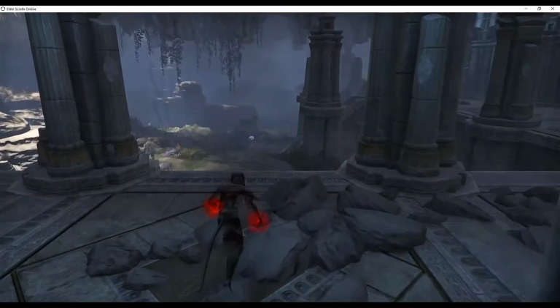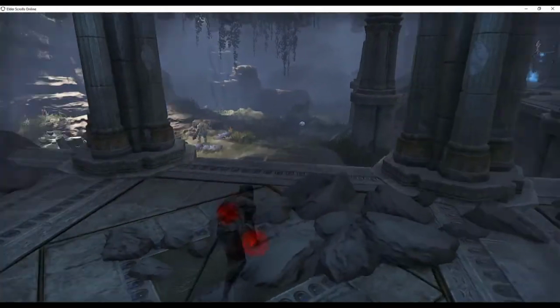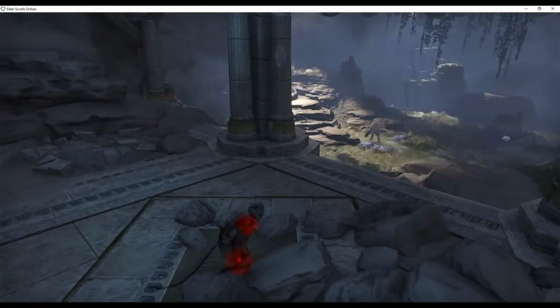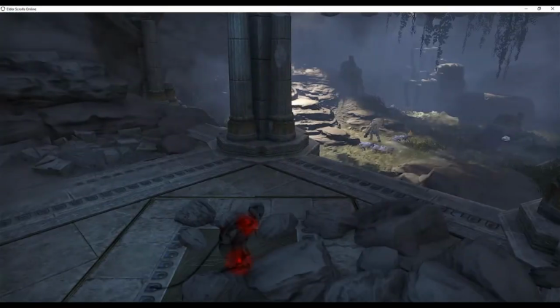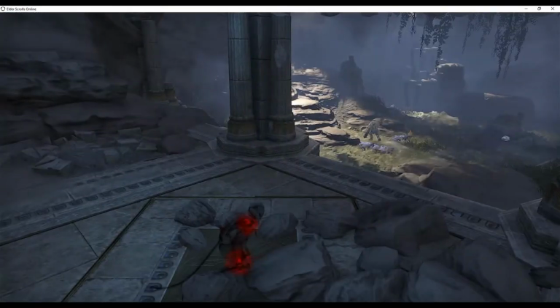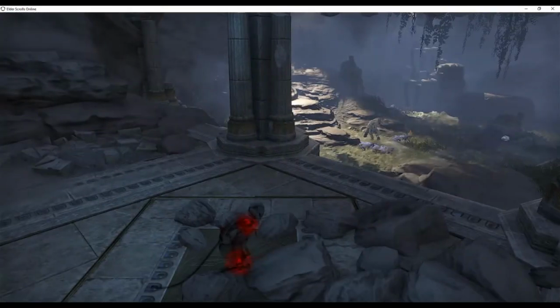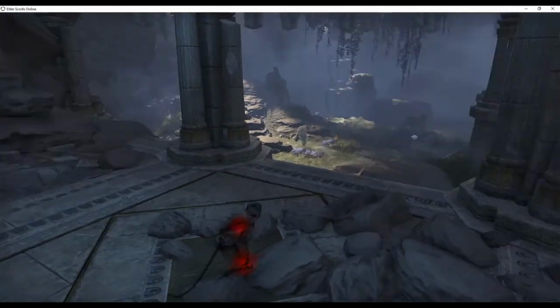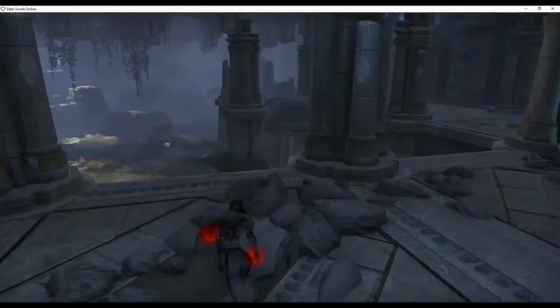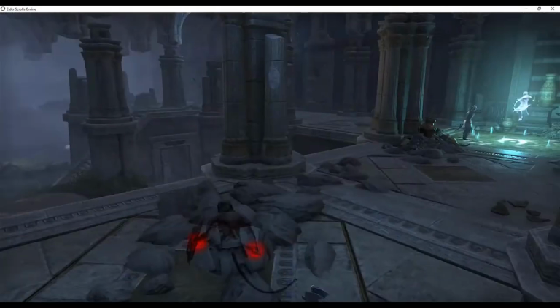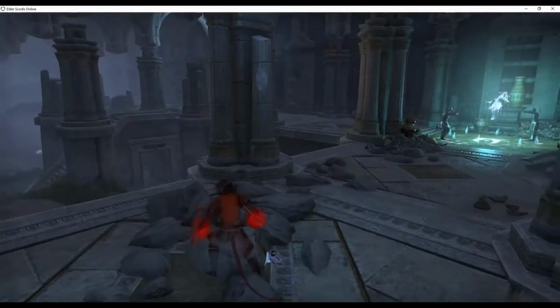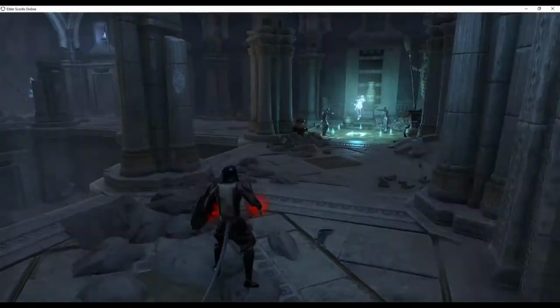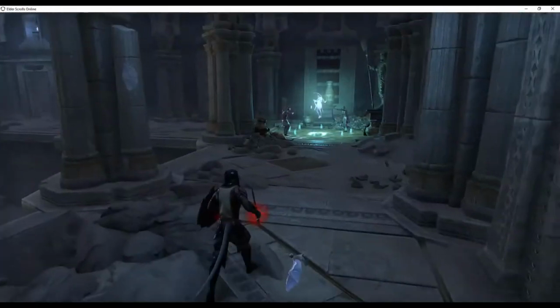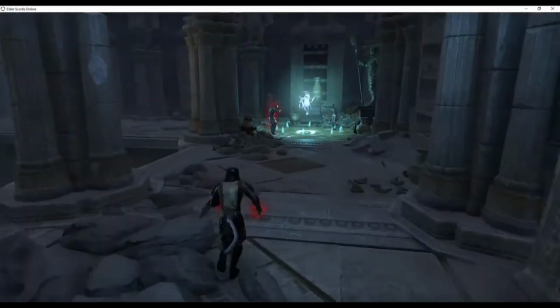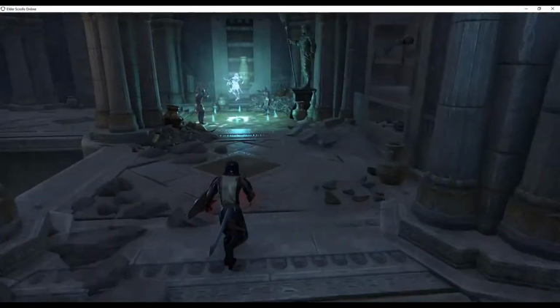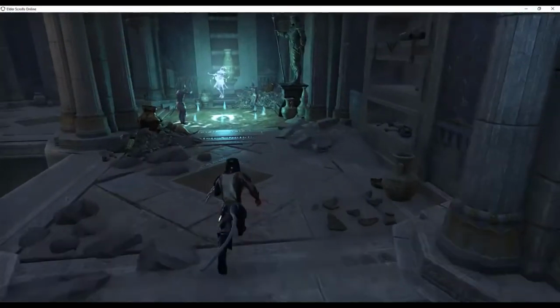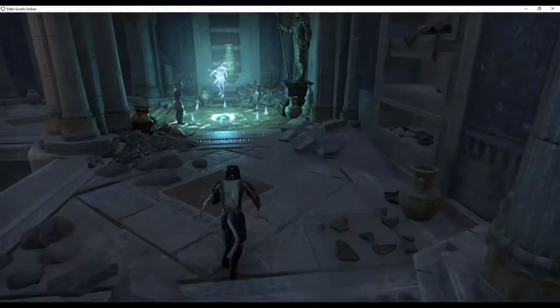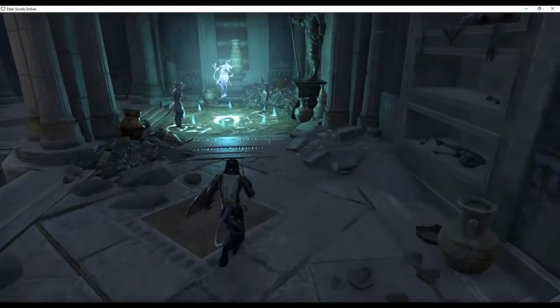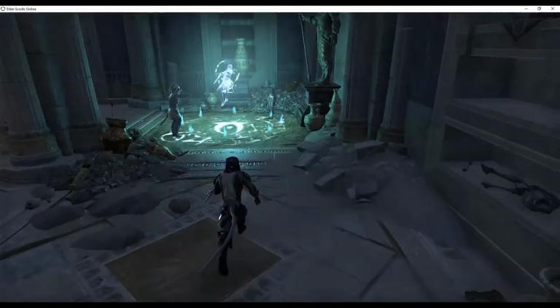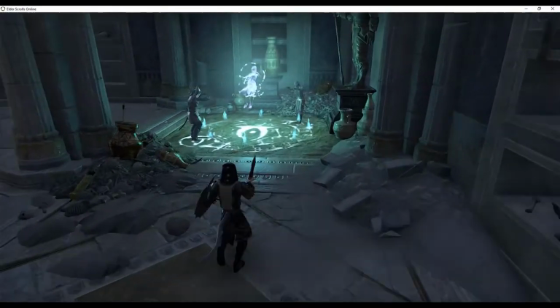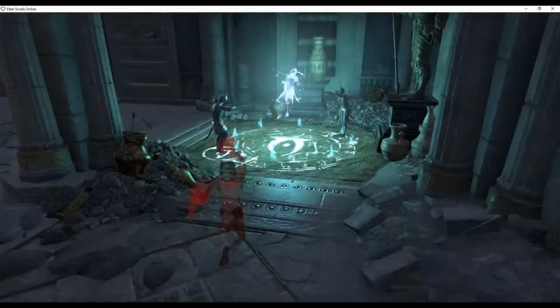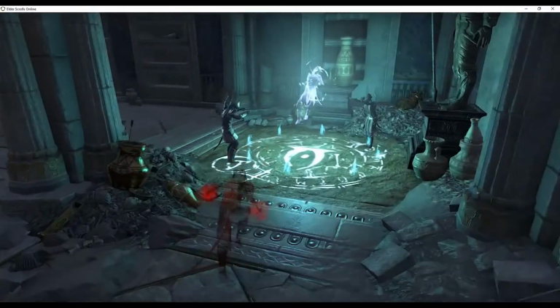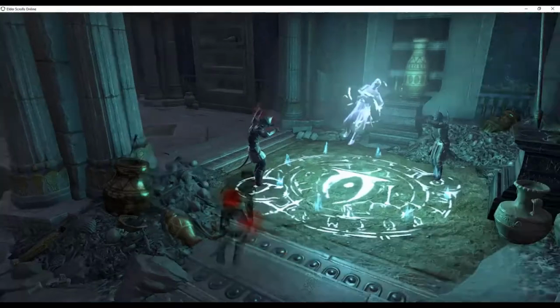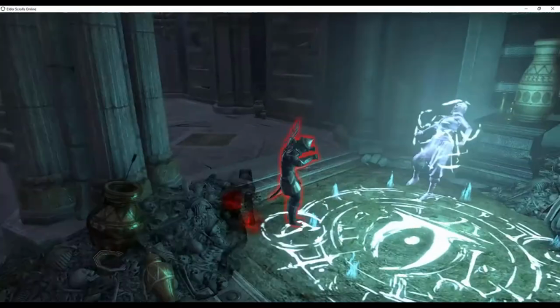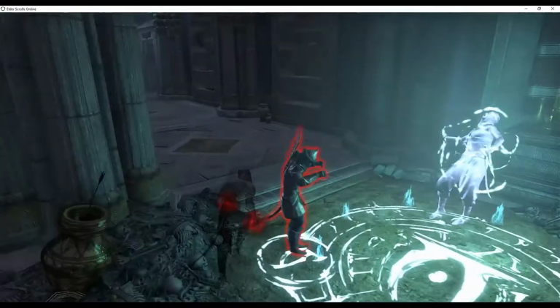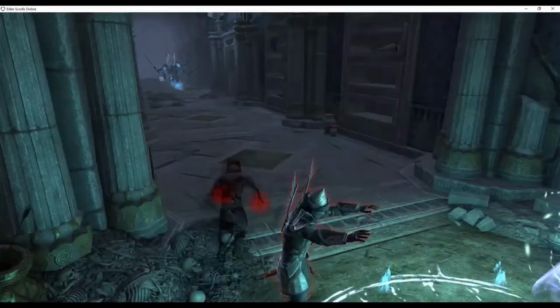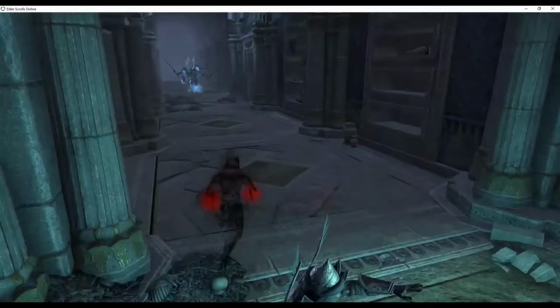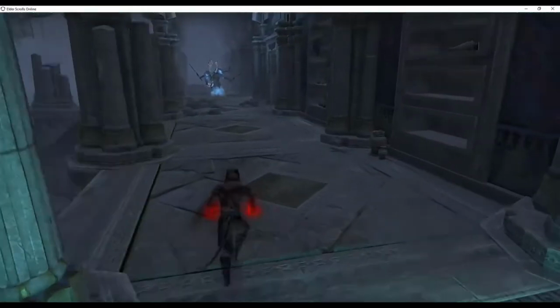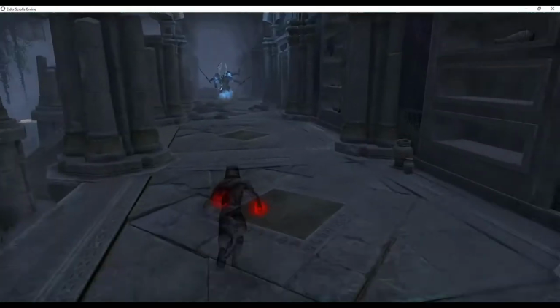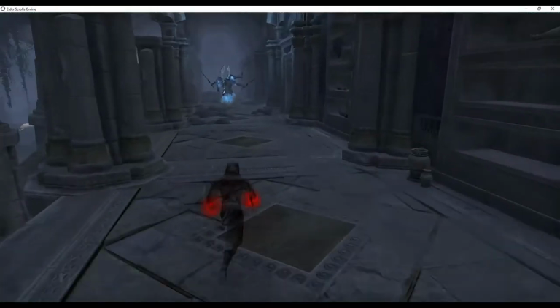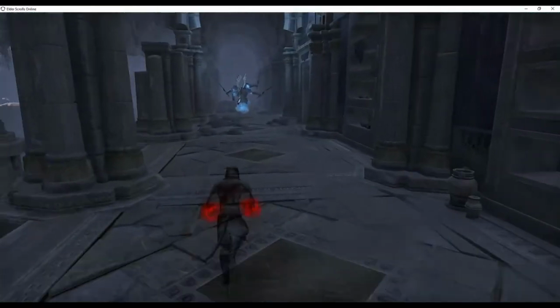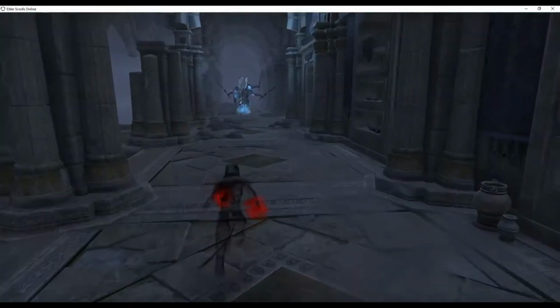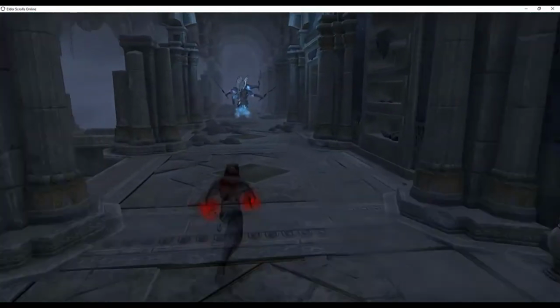Turn right and follow the bookshelf-lined walkway. Escape, evade, or engage the enemies.